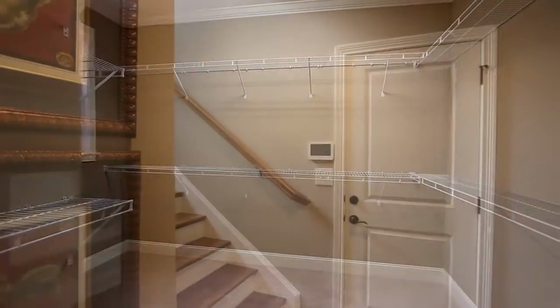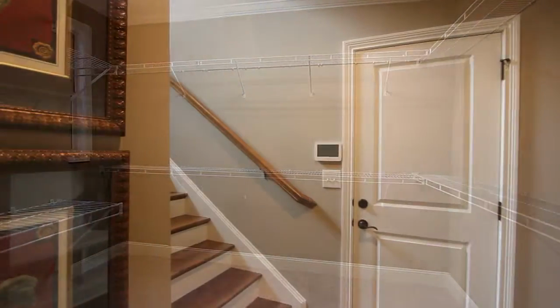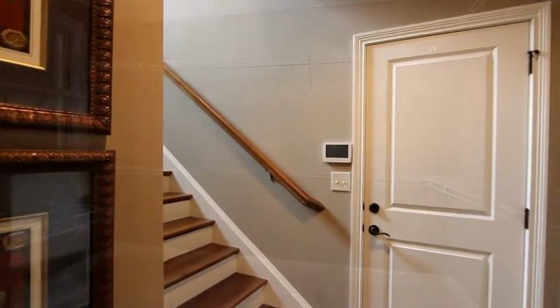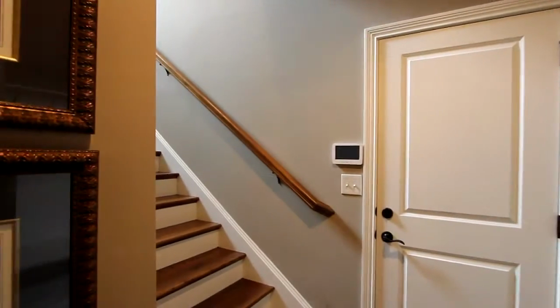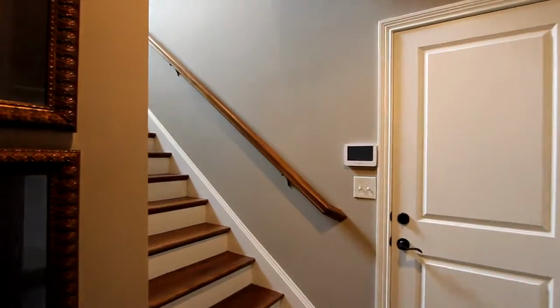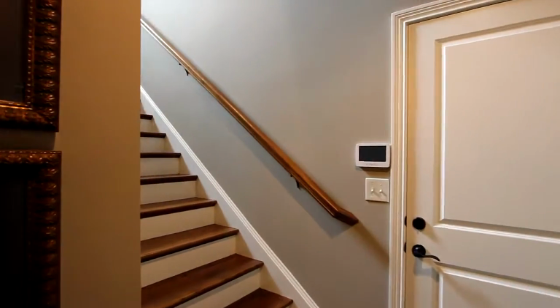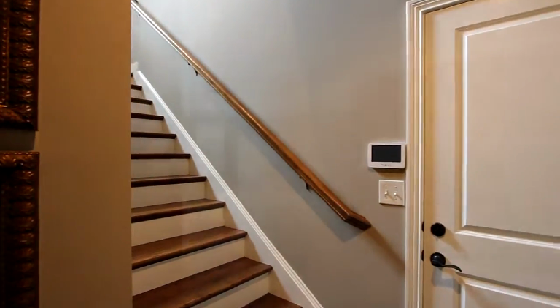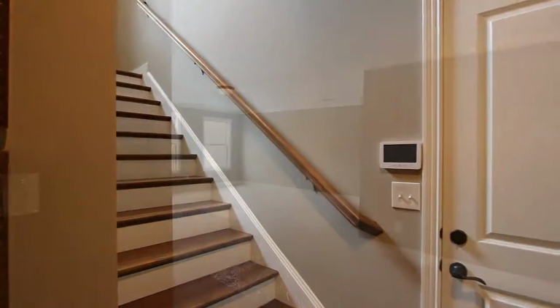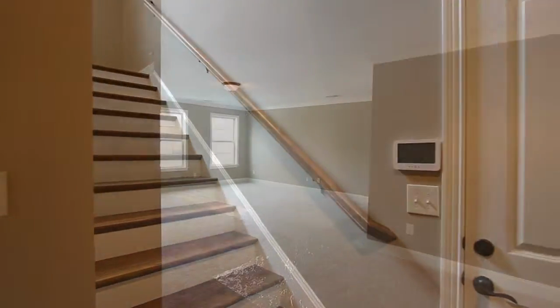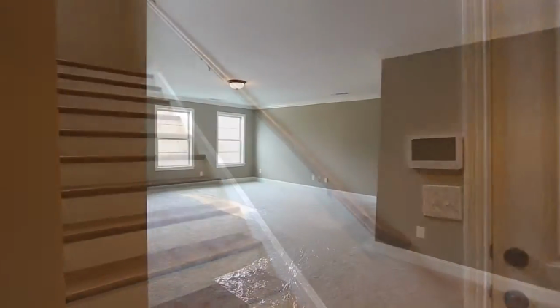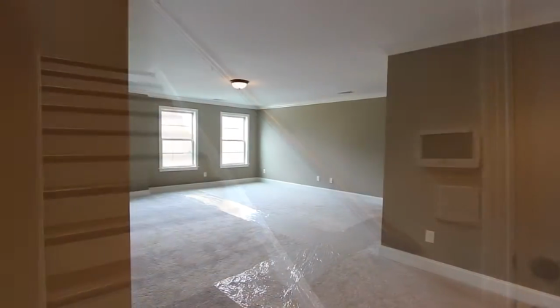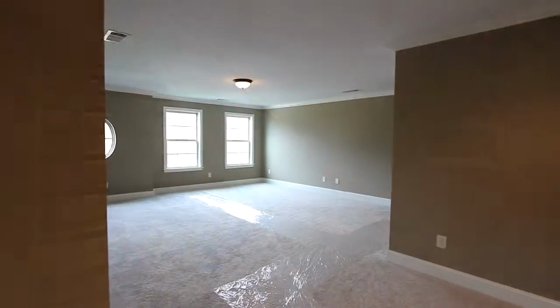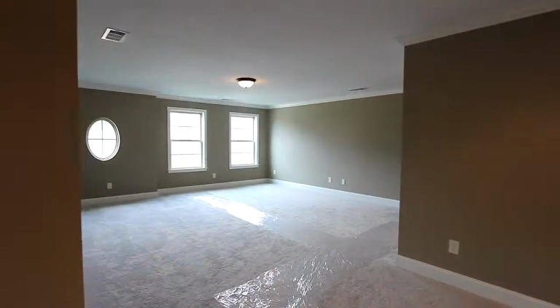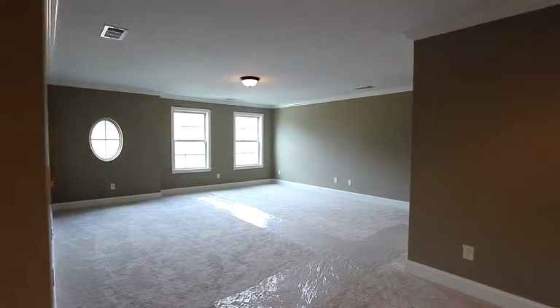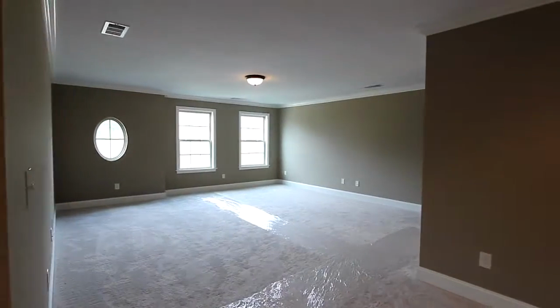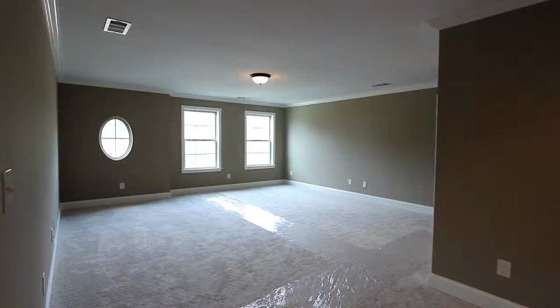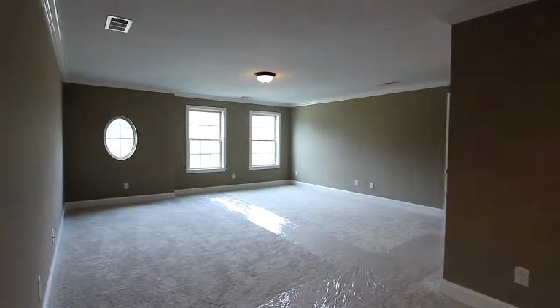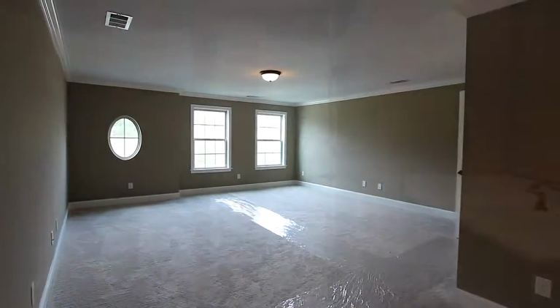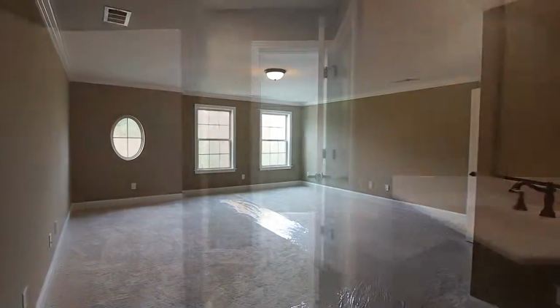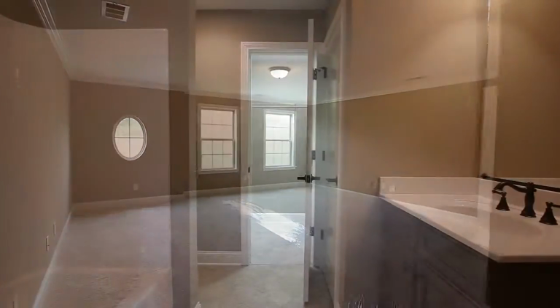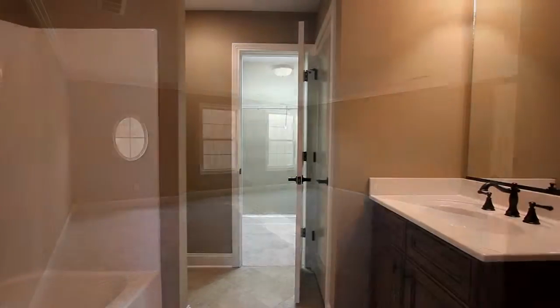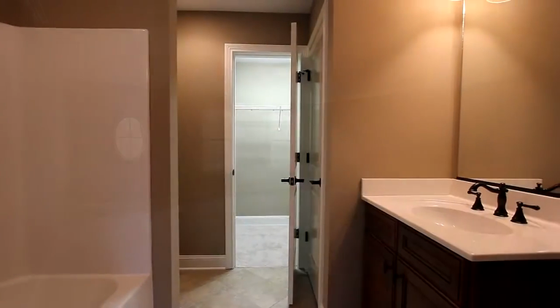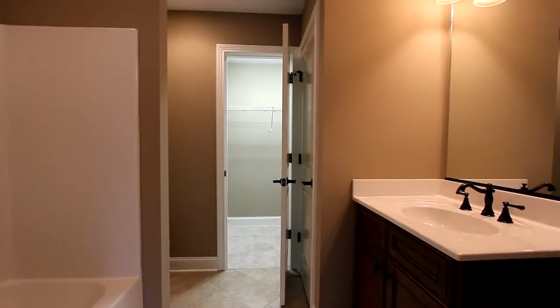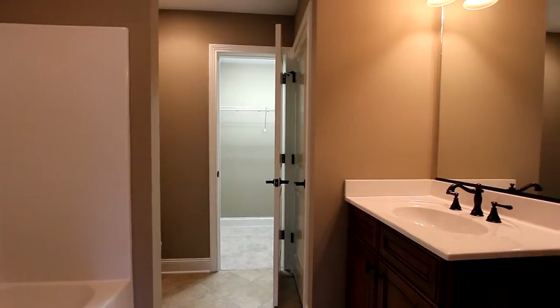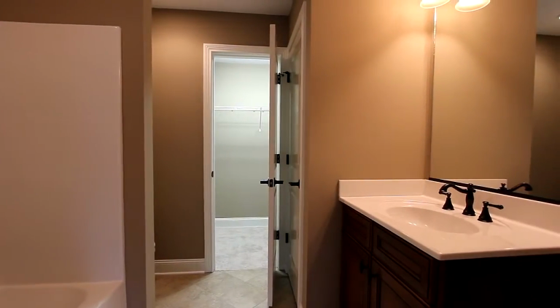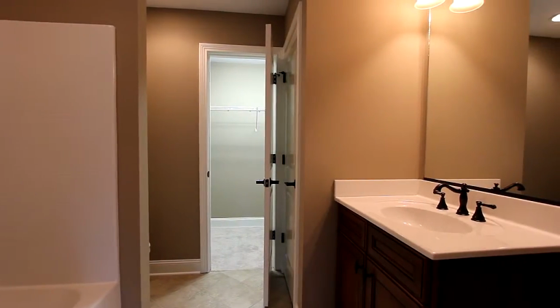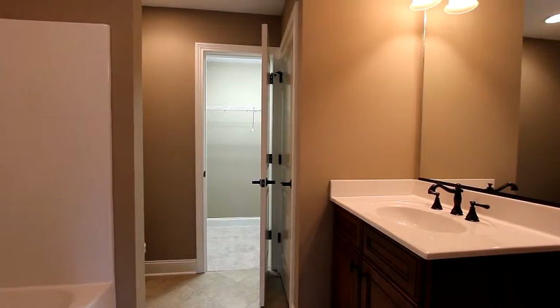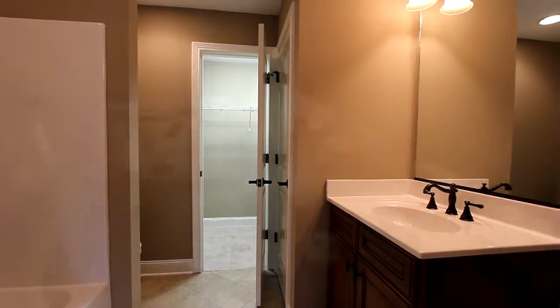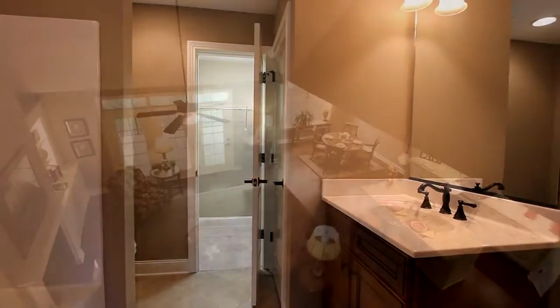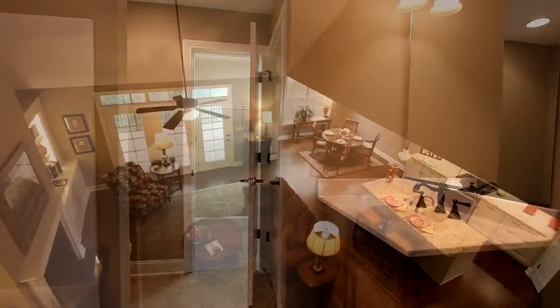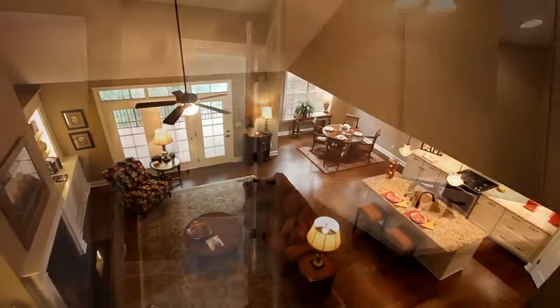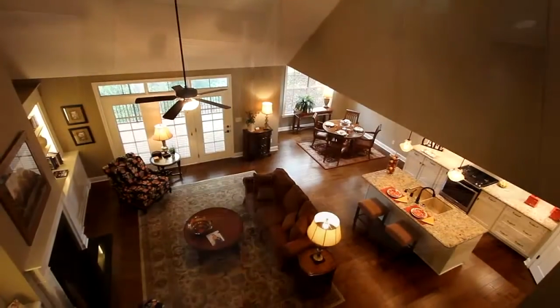In this model we've added an optional dramatic bonus area with a full bath retreat overlooking the great room.